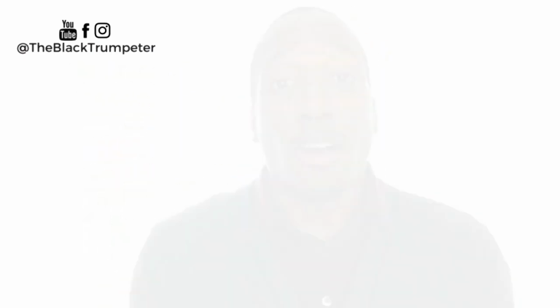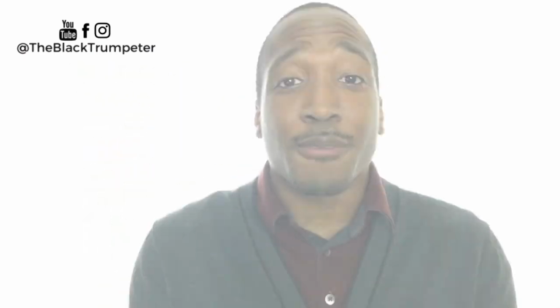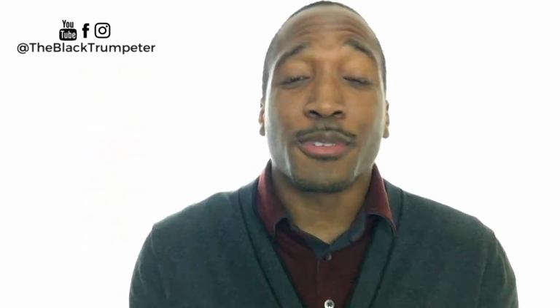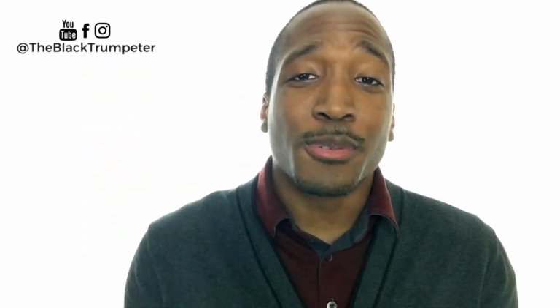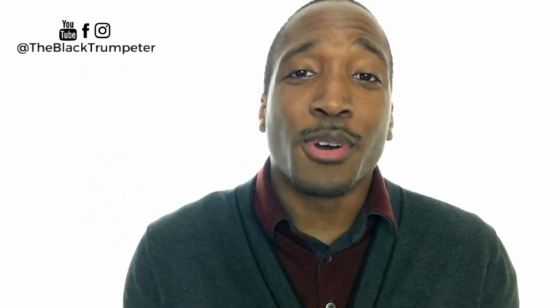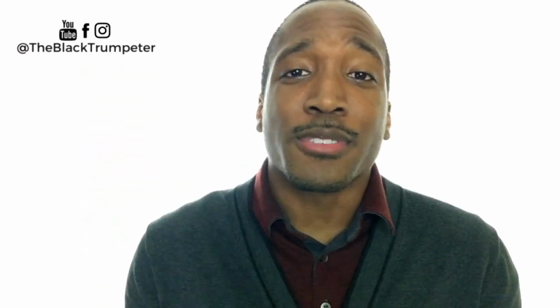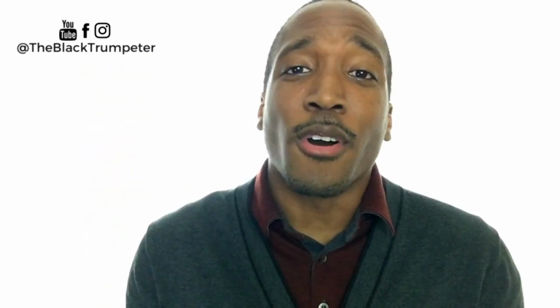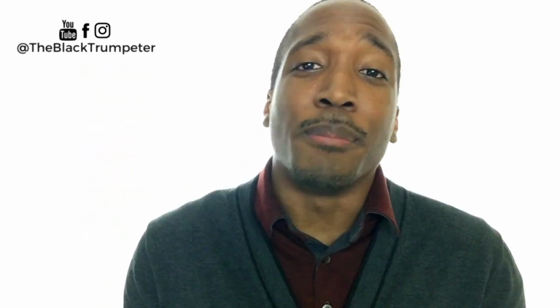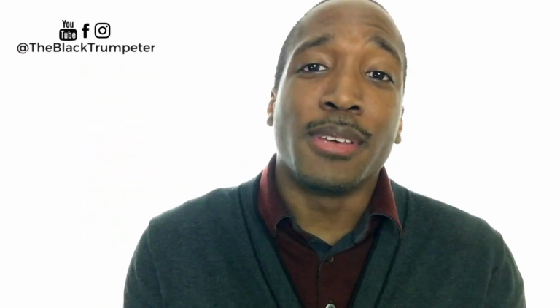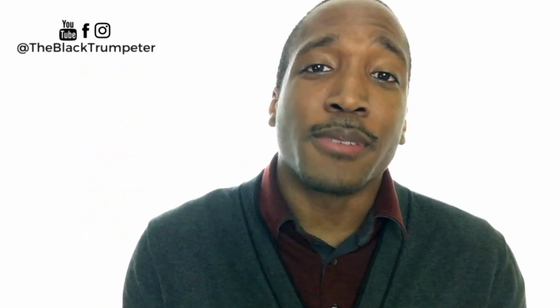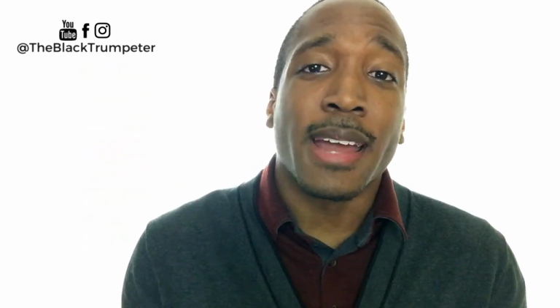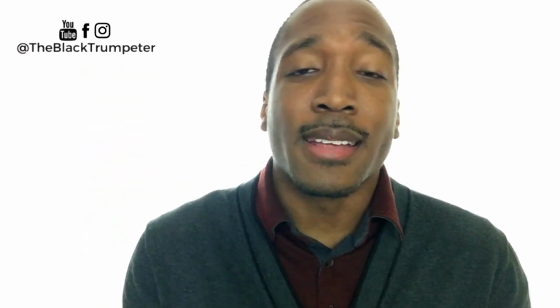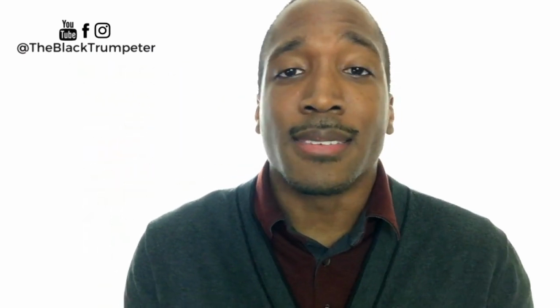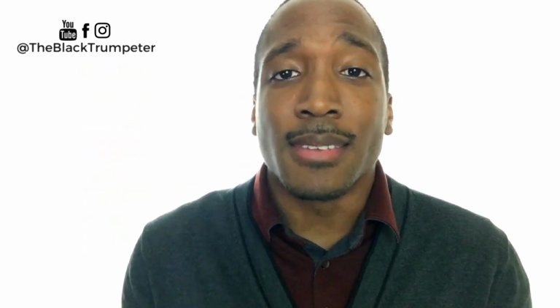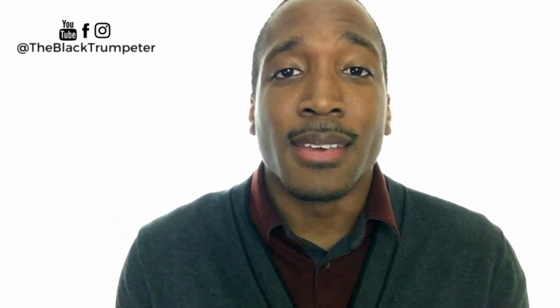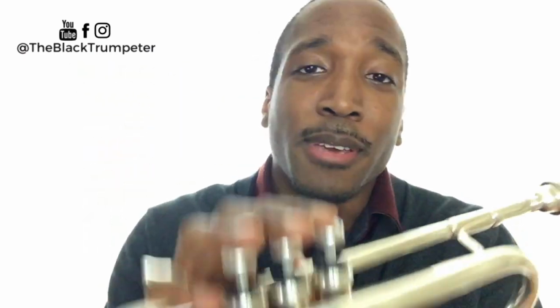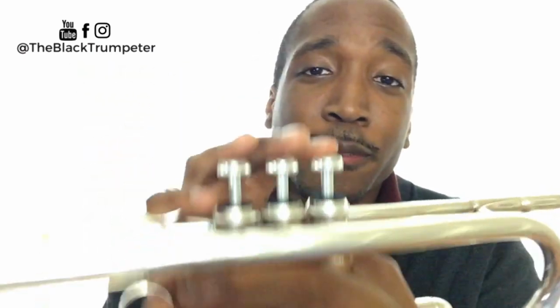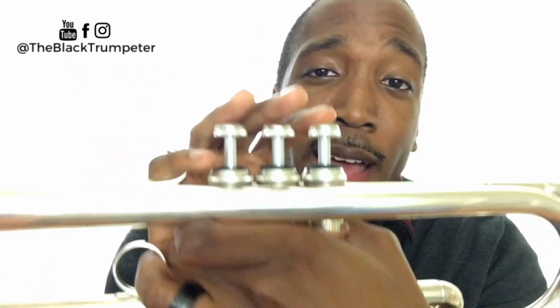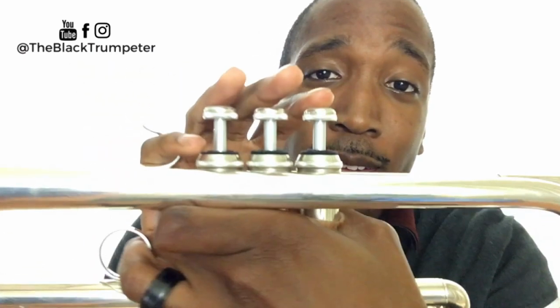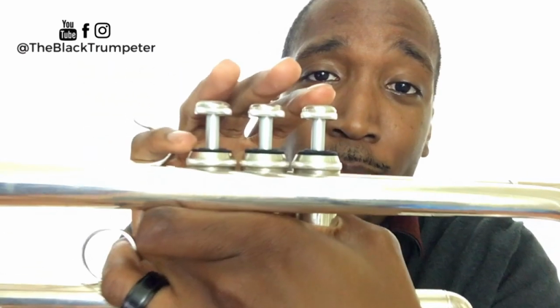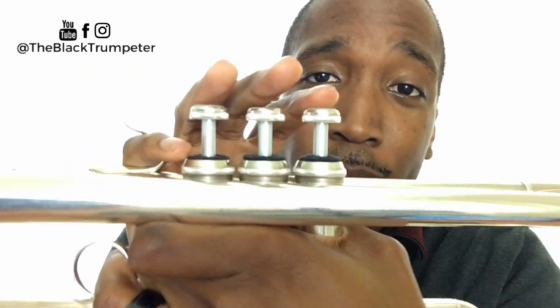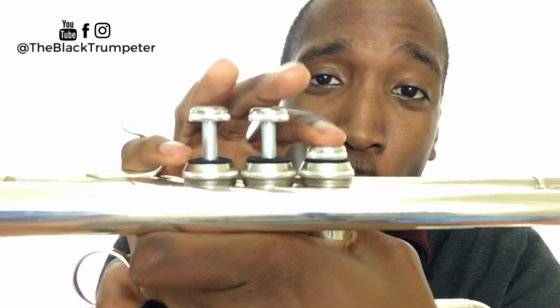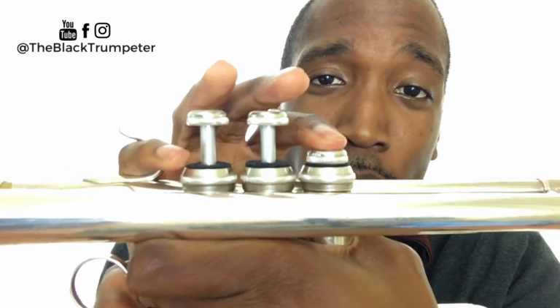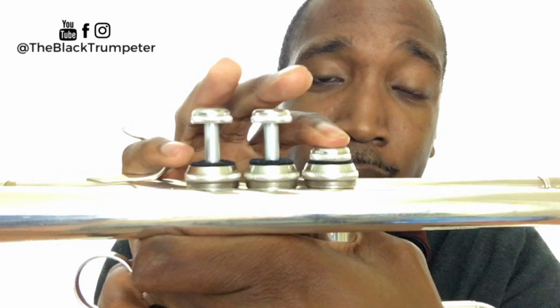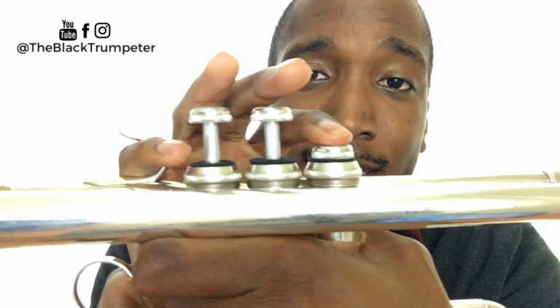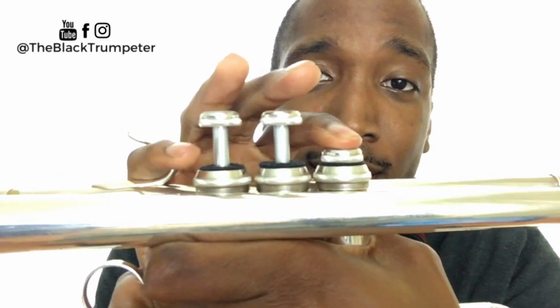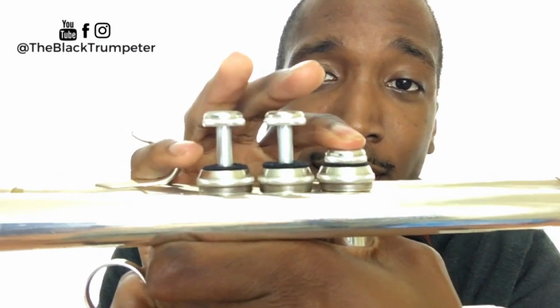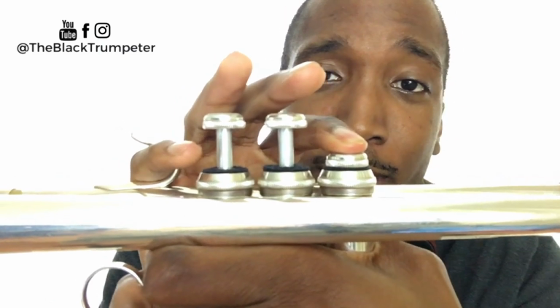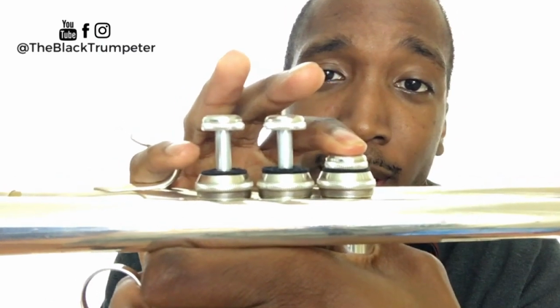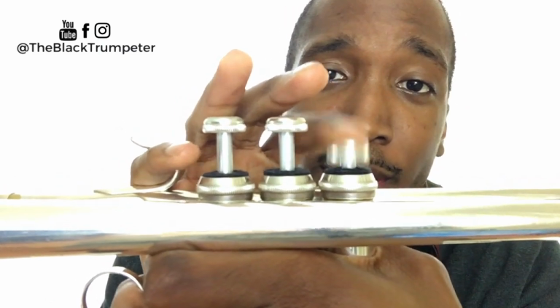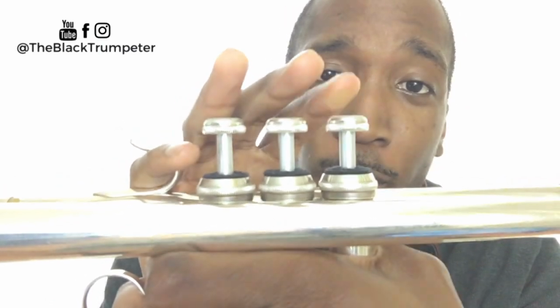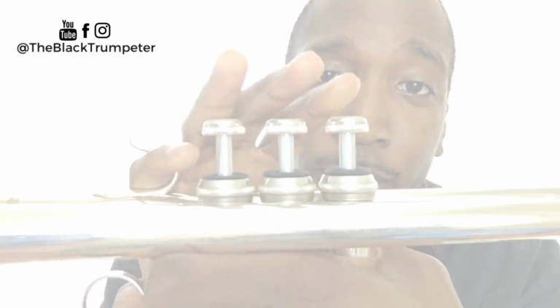Our first two notes are B-flat and C. B-flat is played one, C is played open.